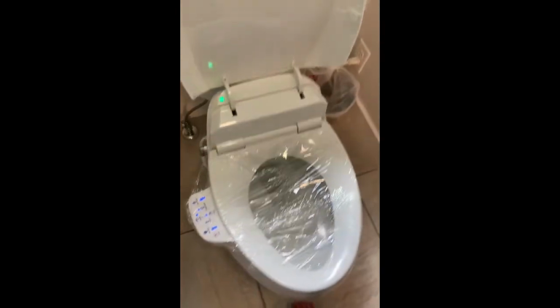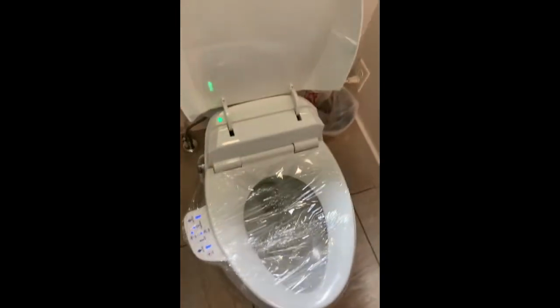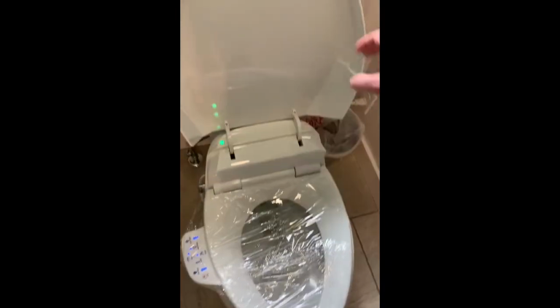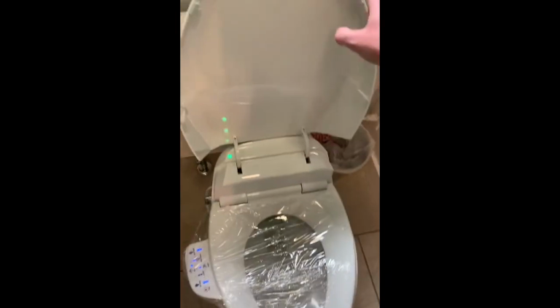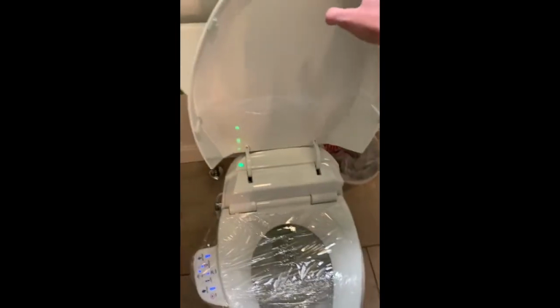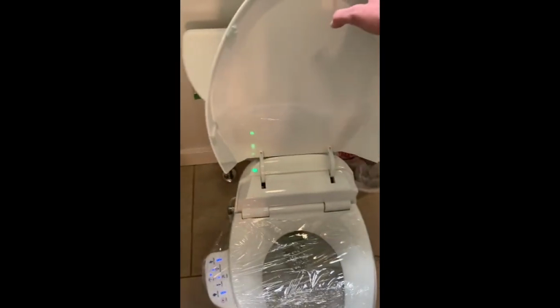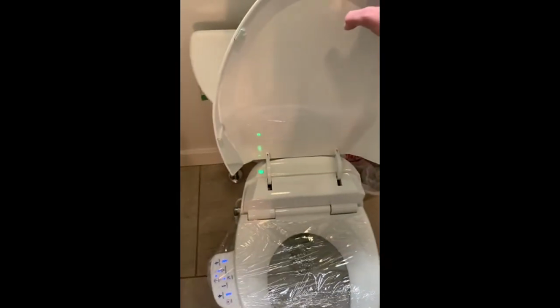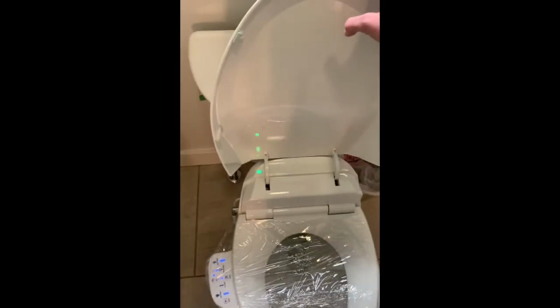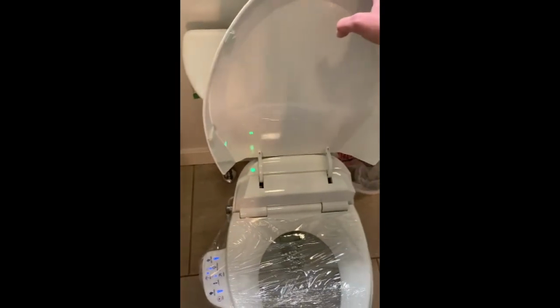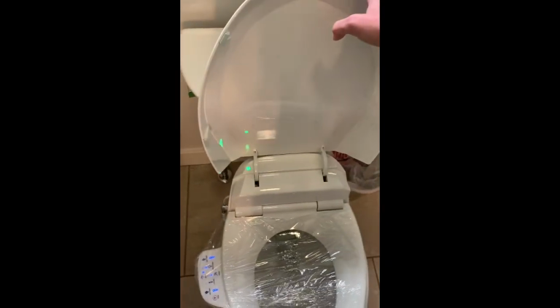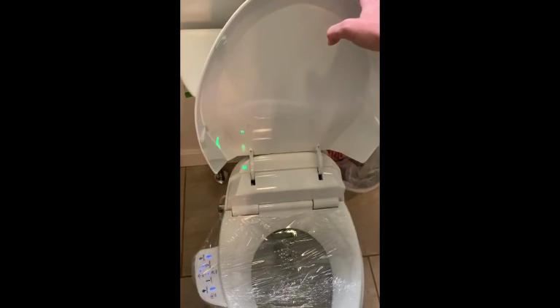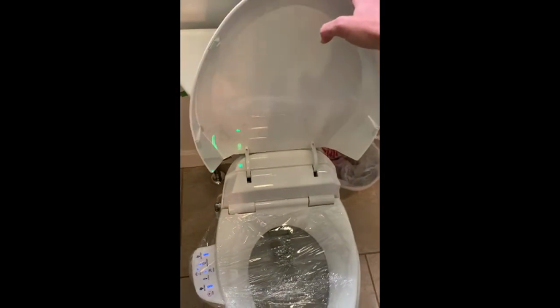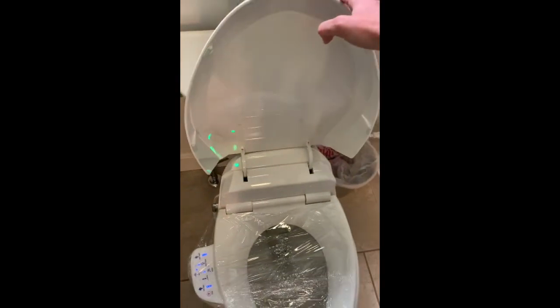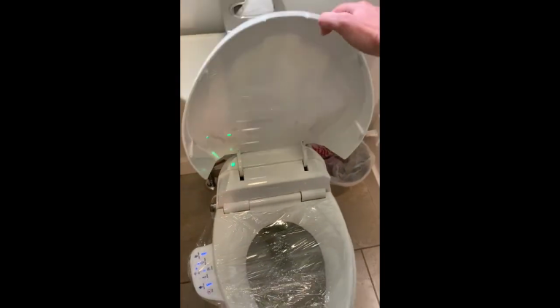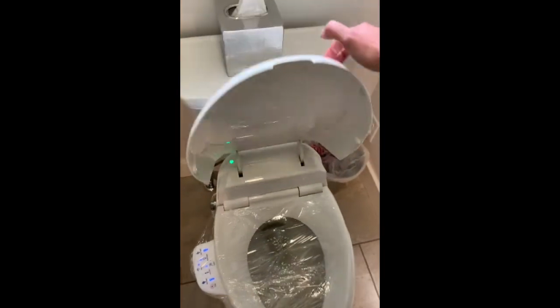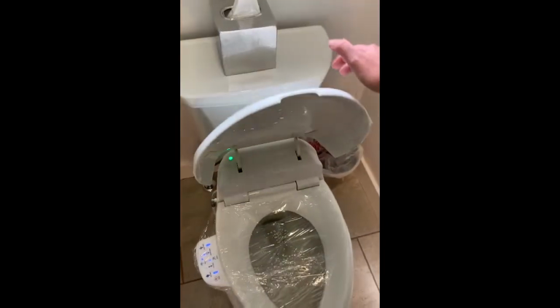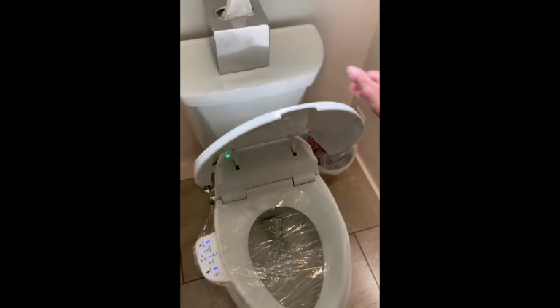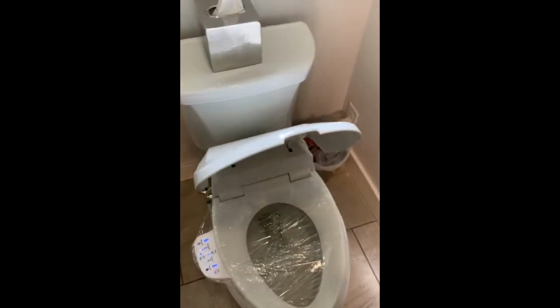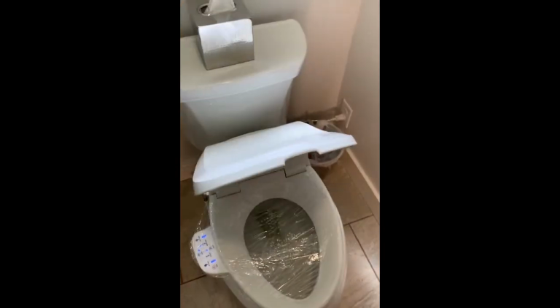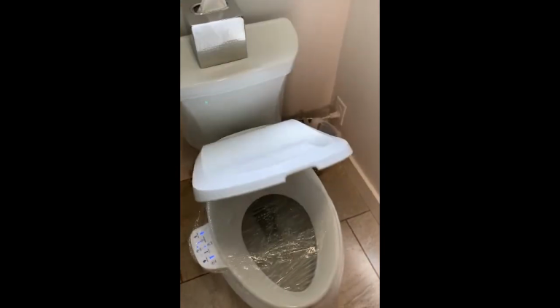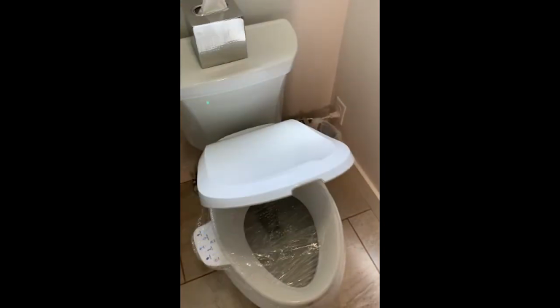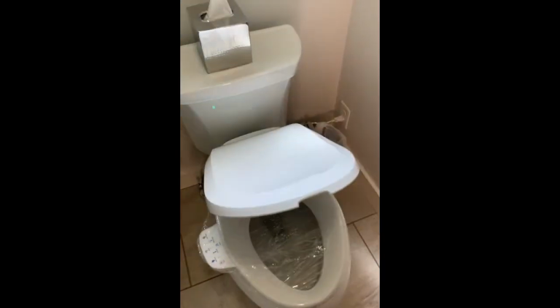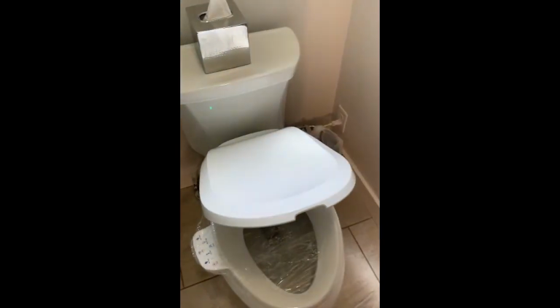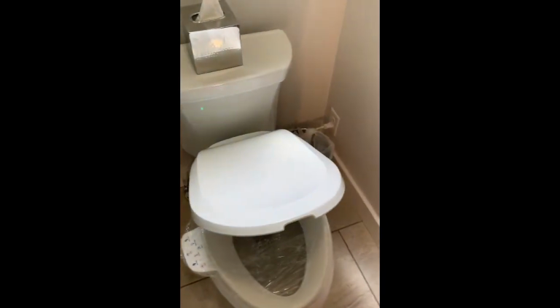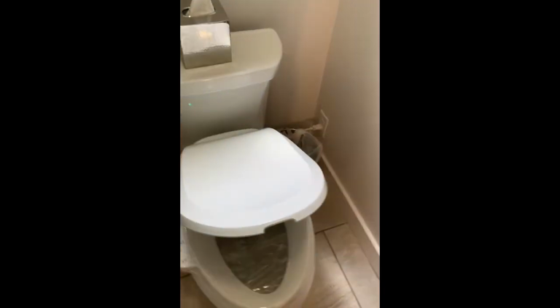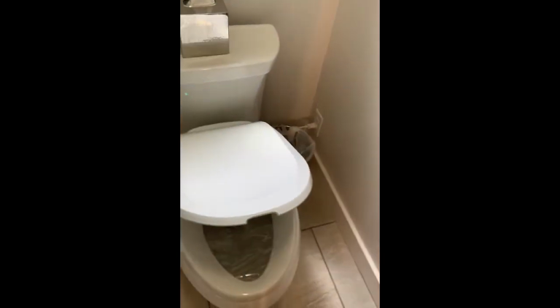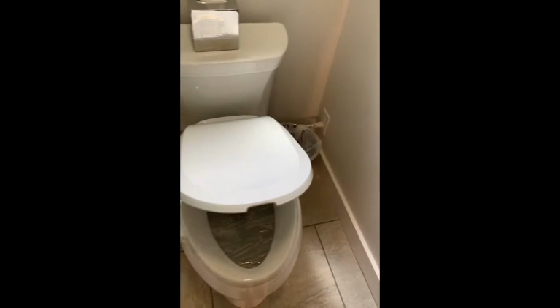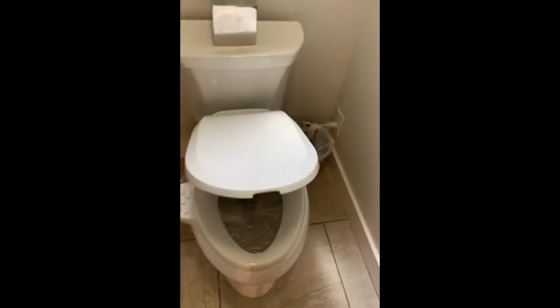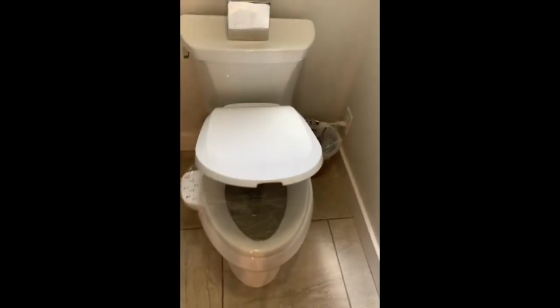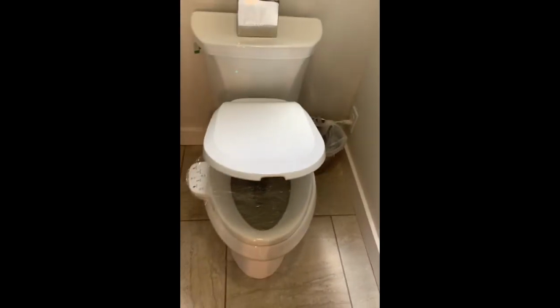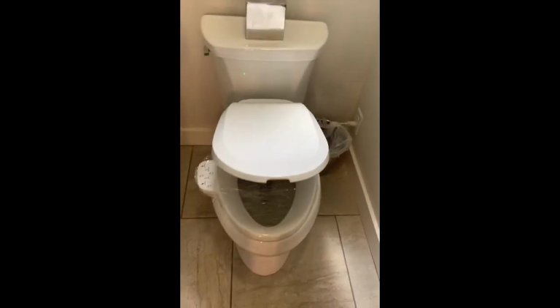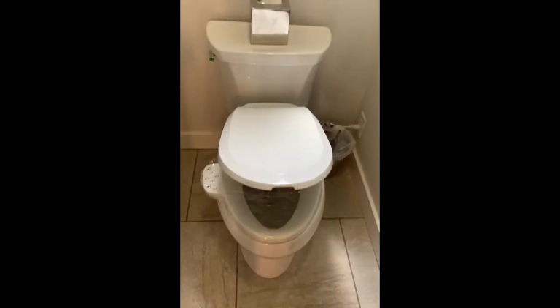So that is the C3-125 bidet seat. It also does have a slow-close seat.